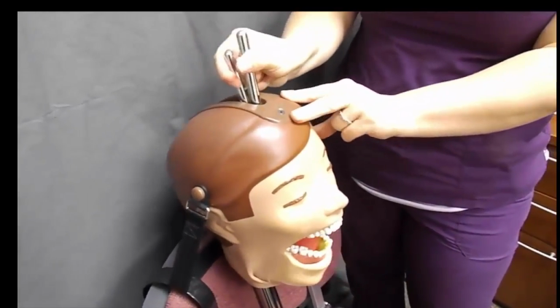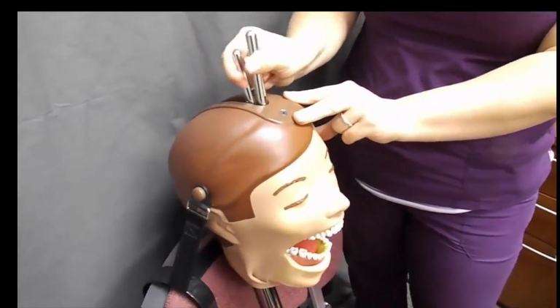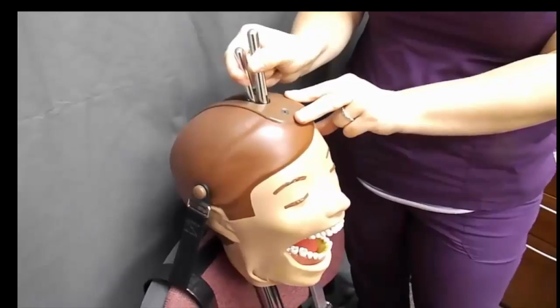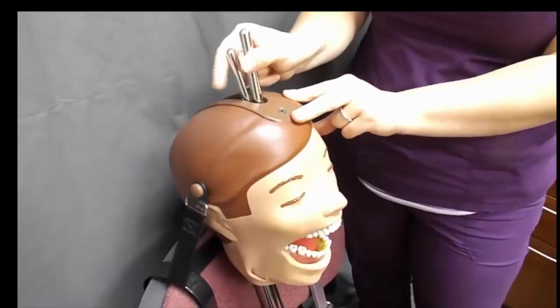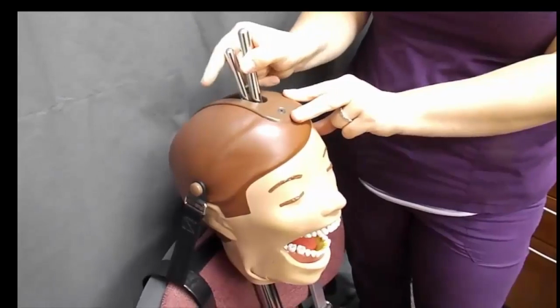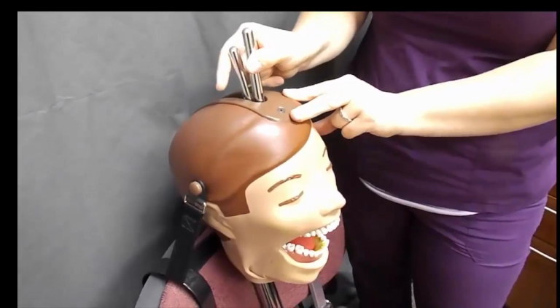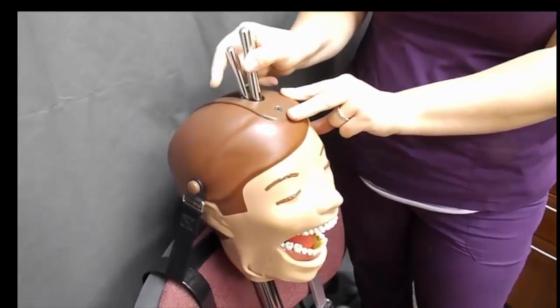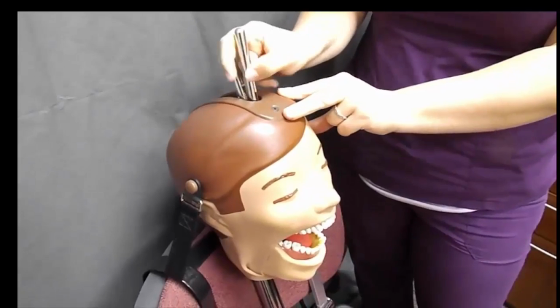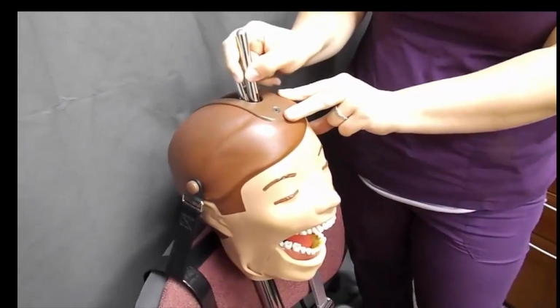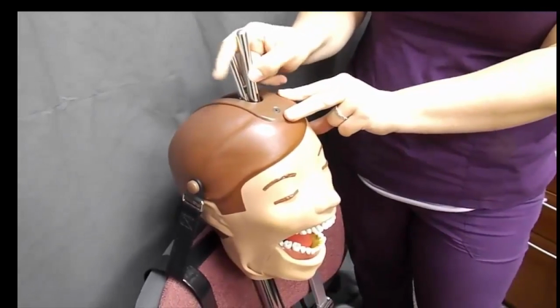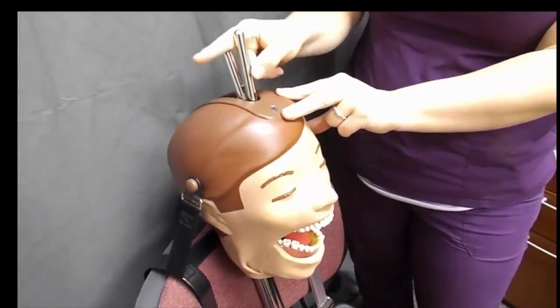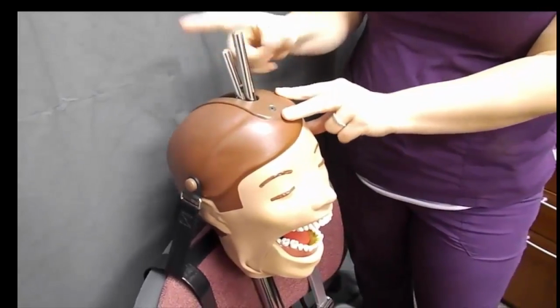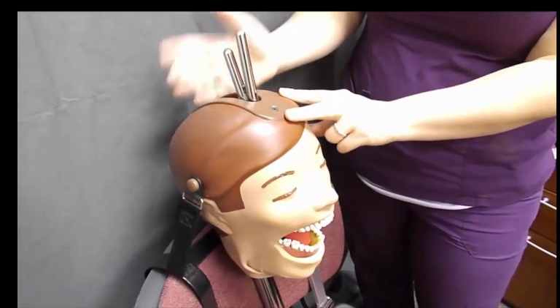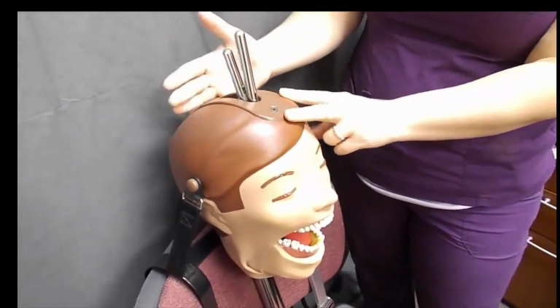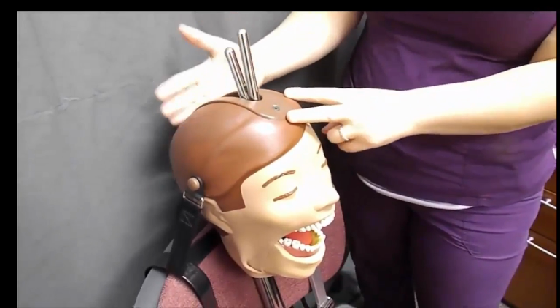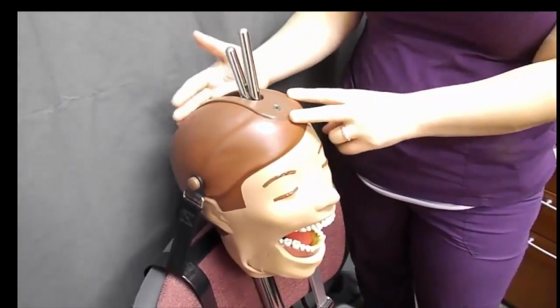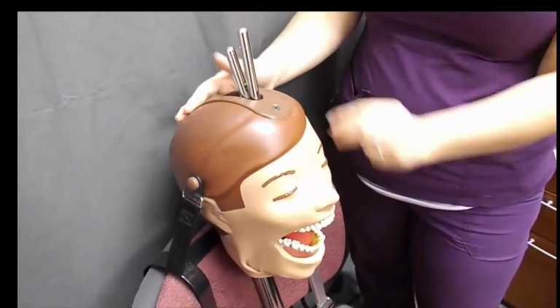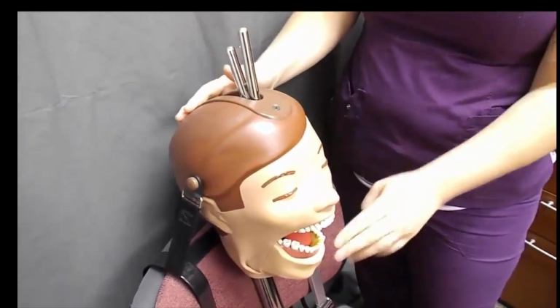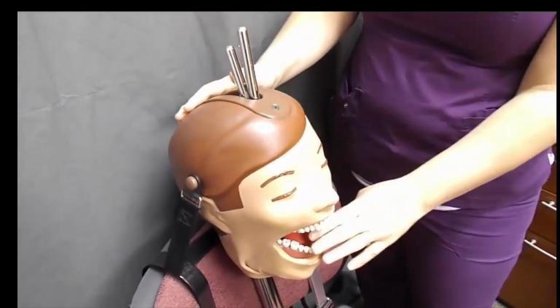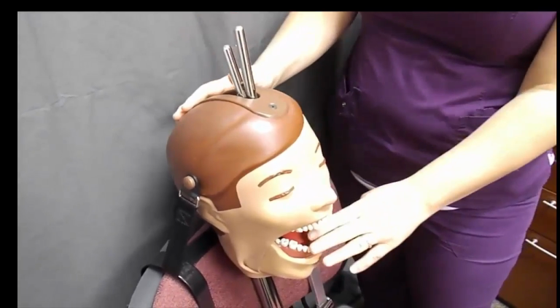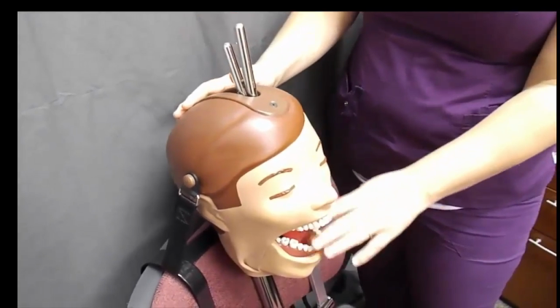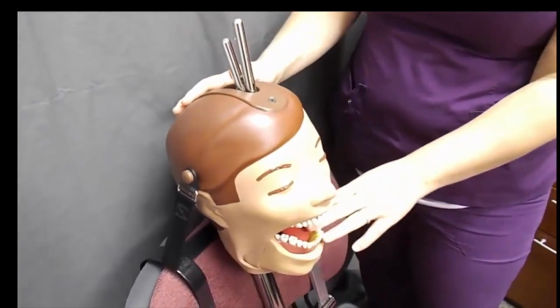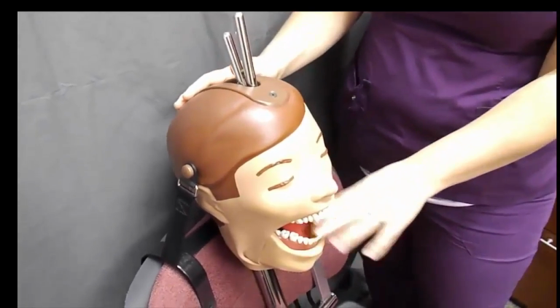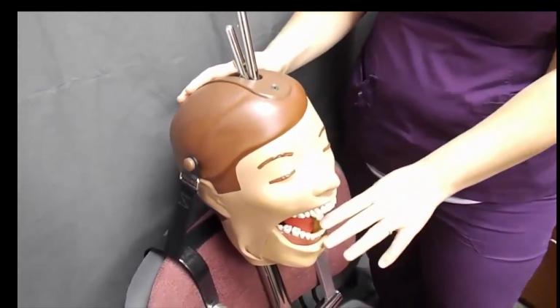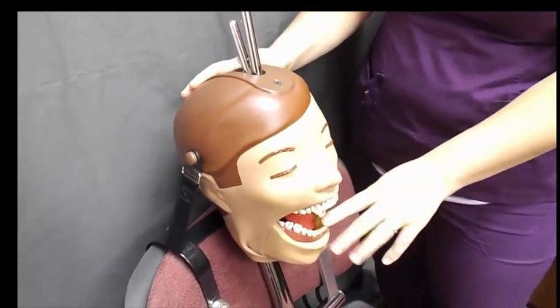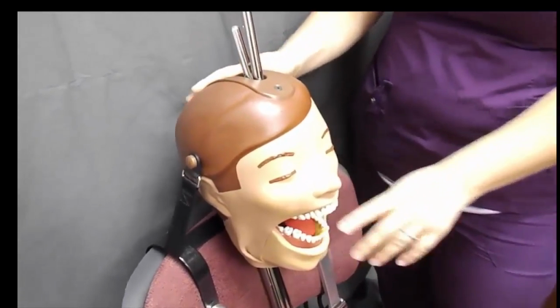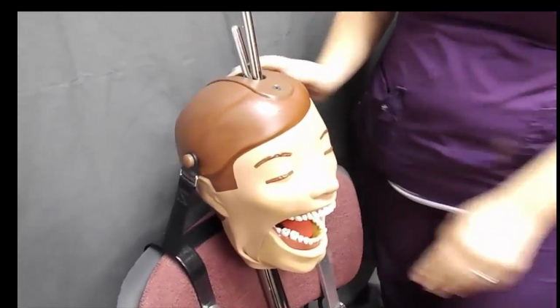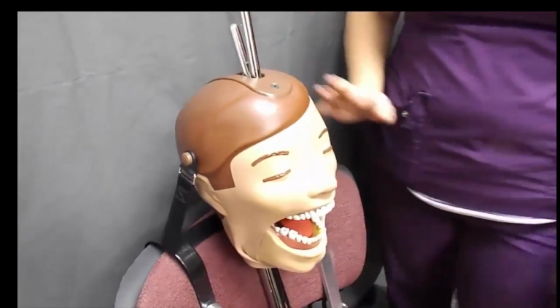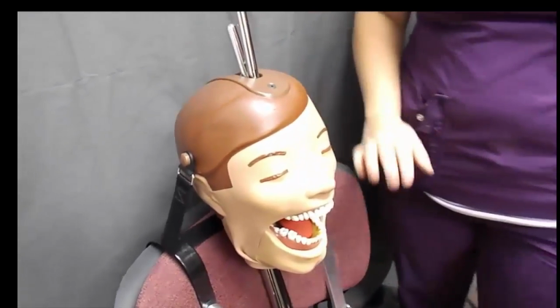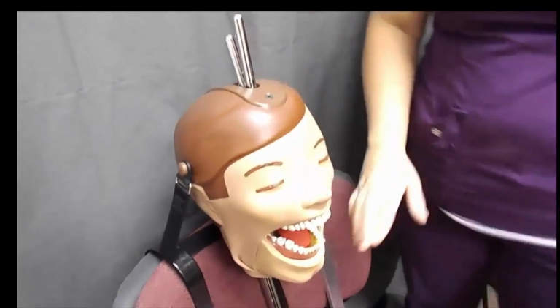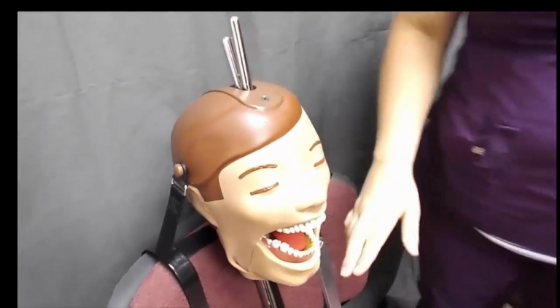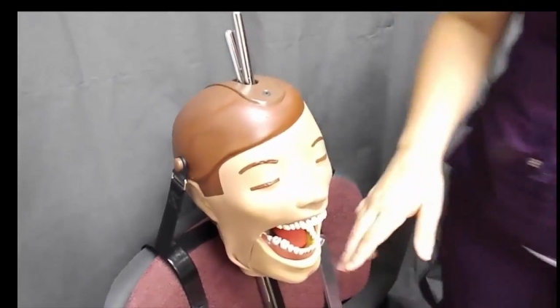As always with Dexter, to get him to open or close, simply bring the handle forward and back.